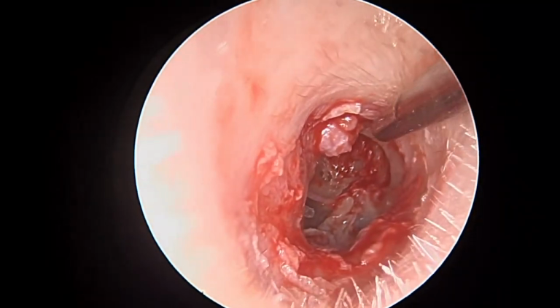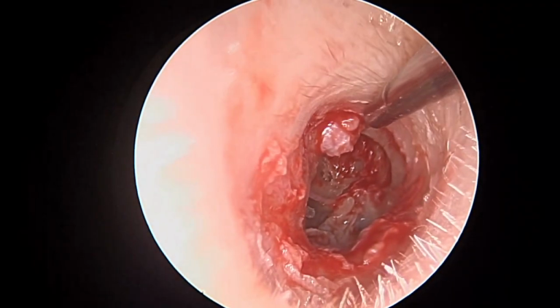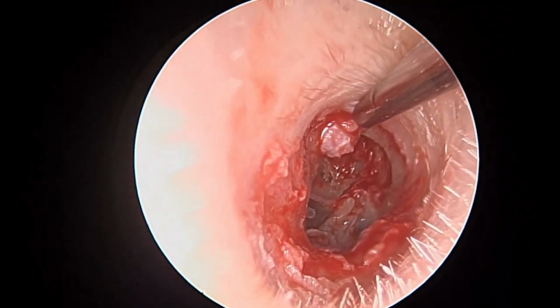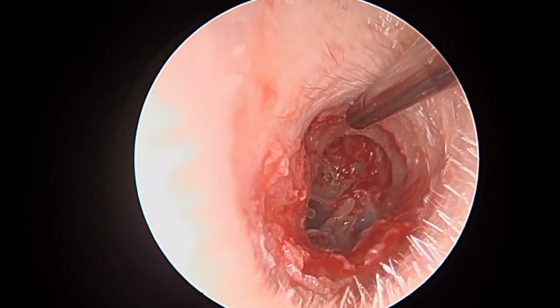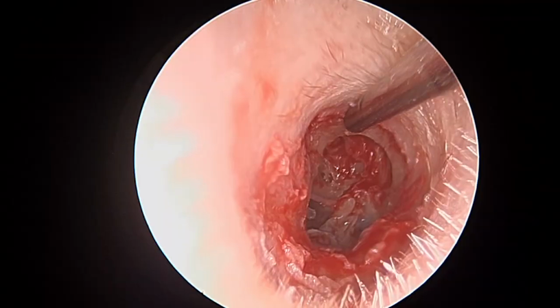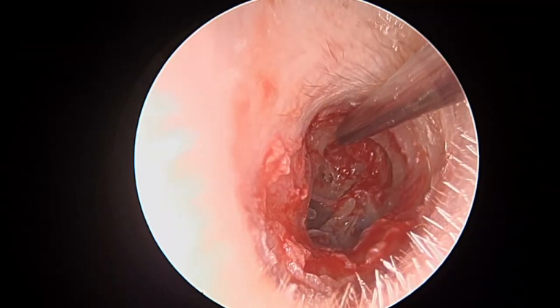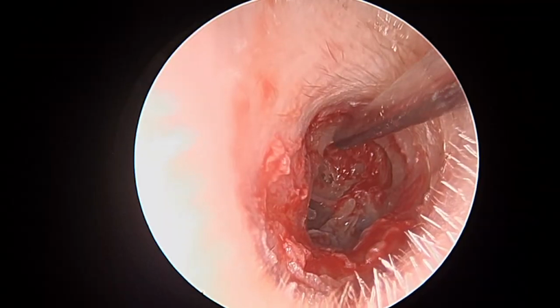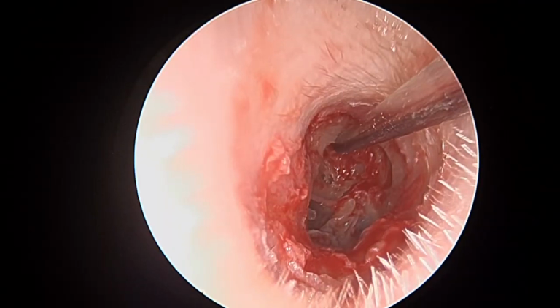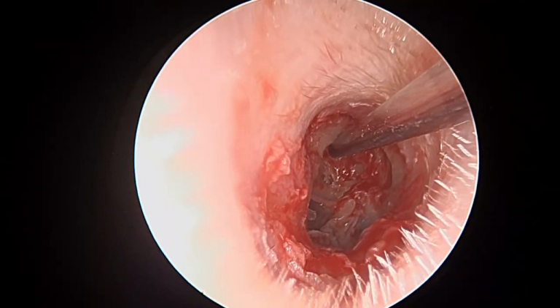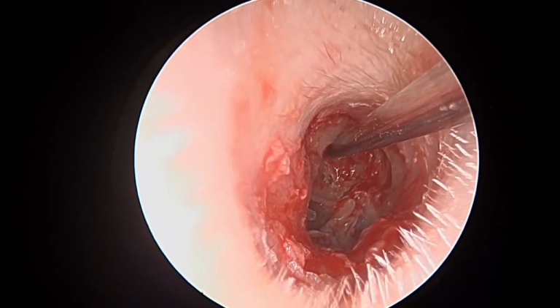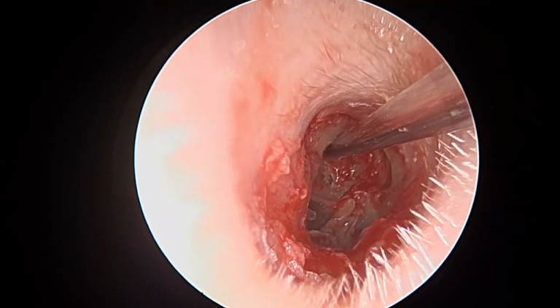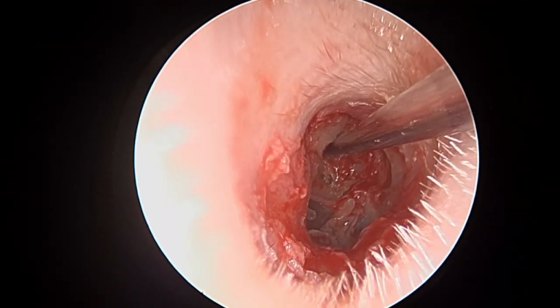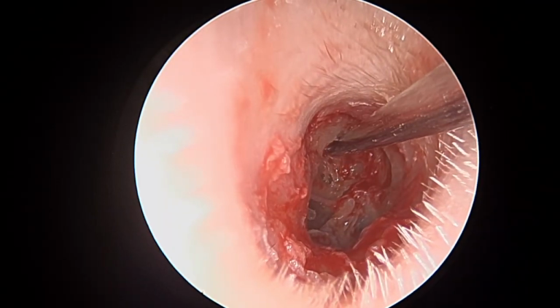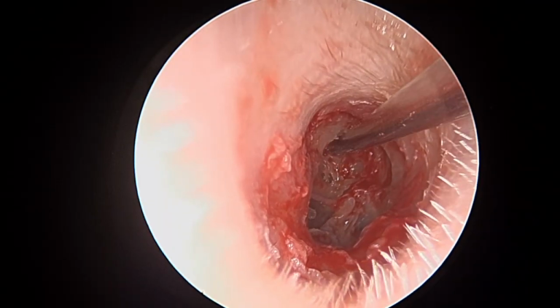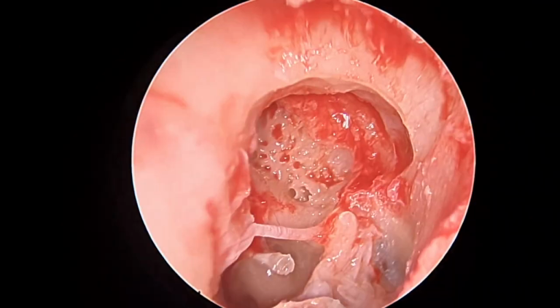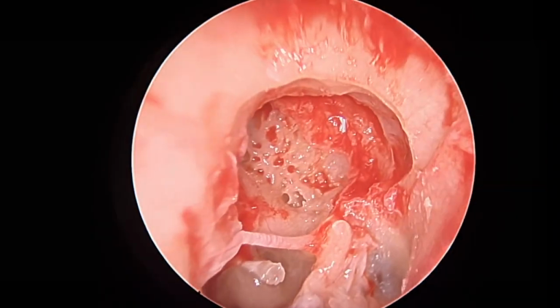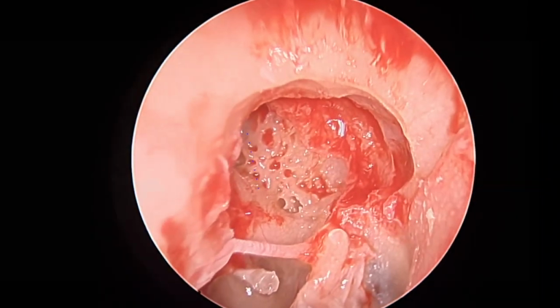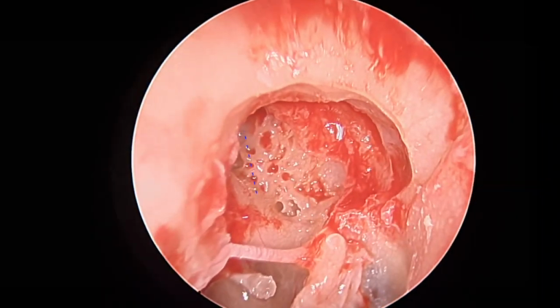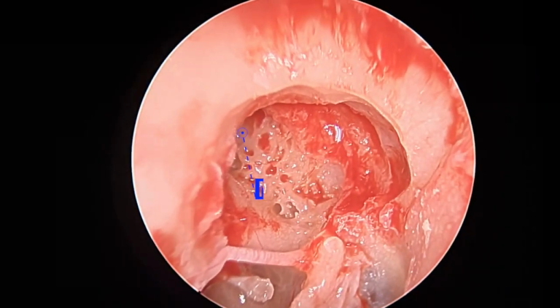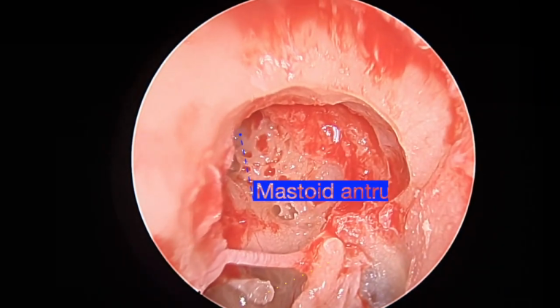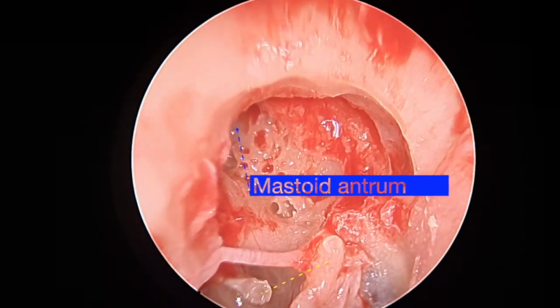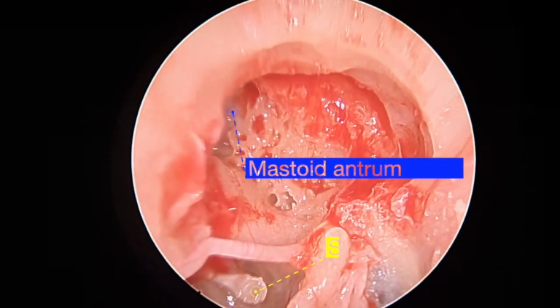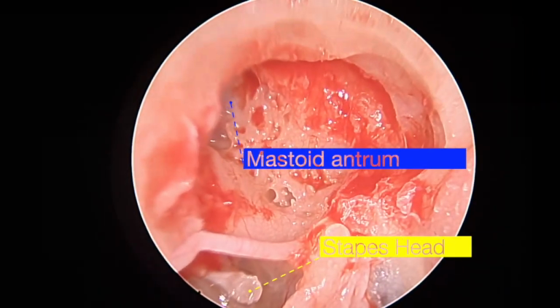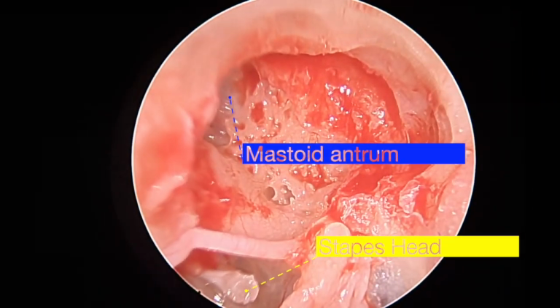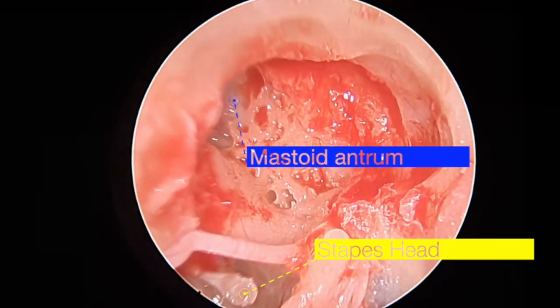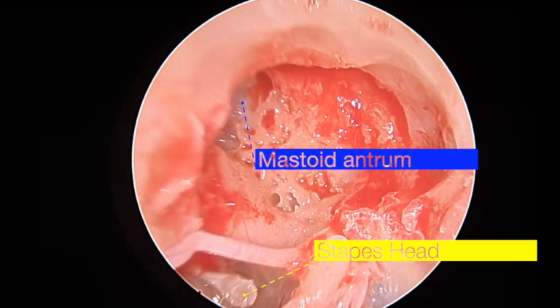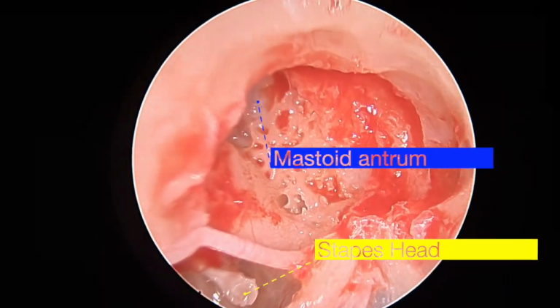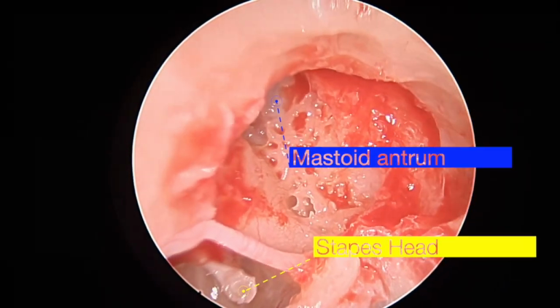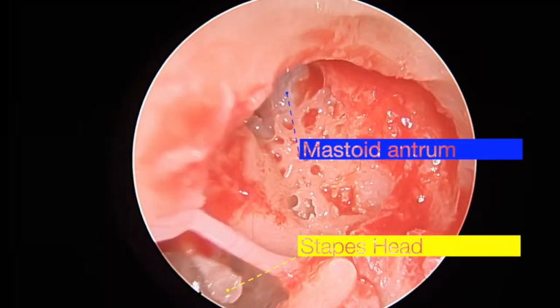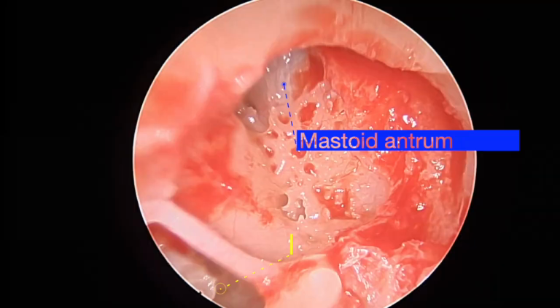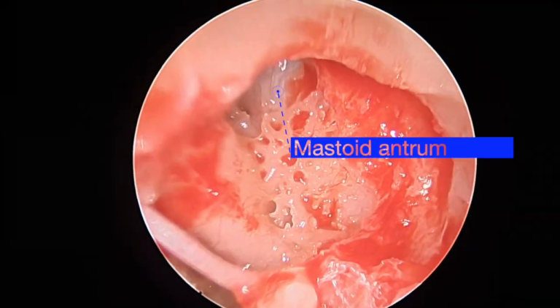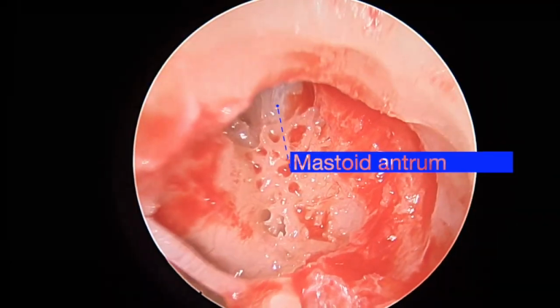The piece is then removed, and we have a nice clear view of where the disease was and into the mastoid antrum.